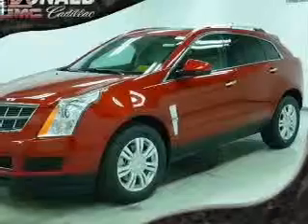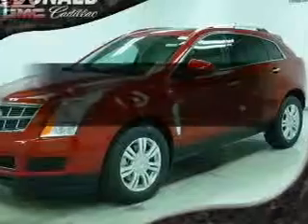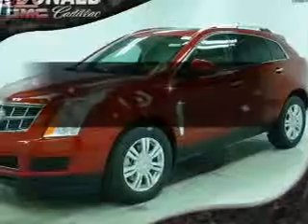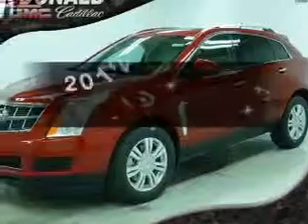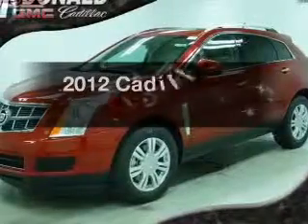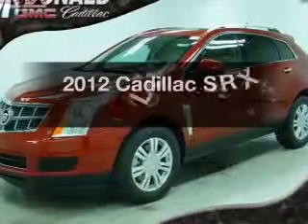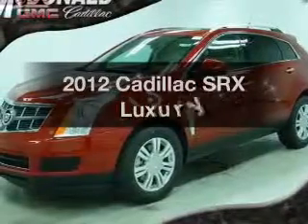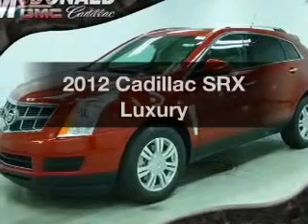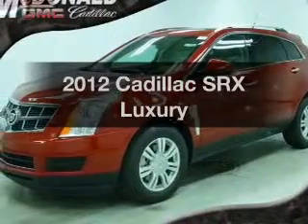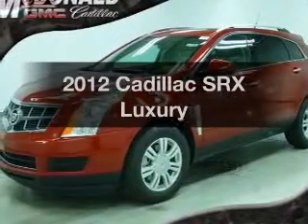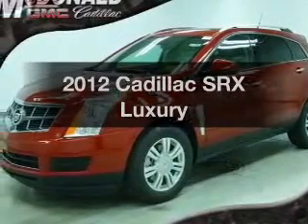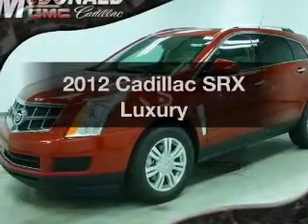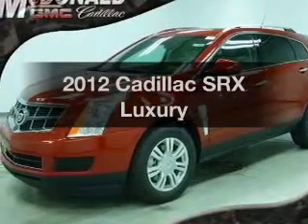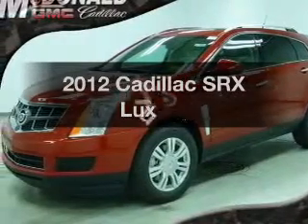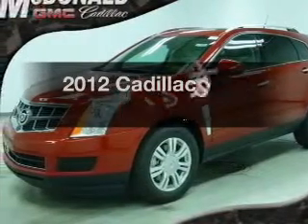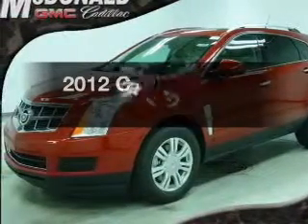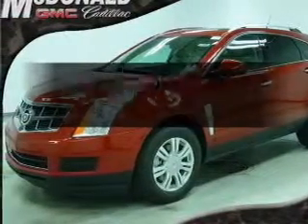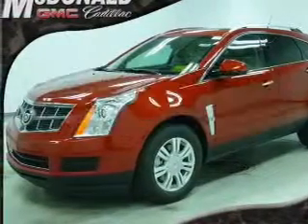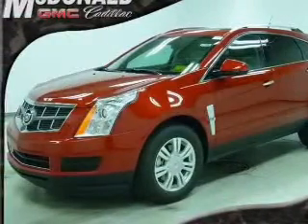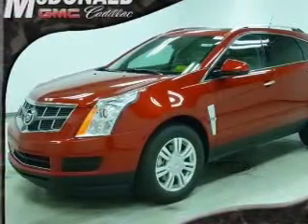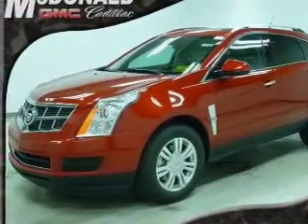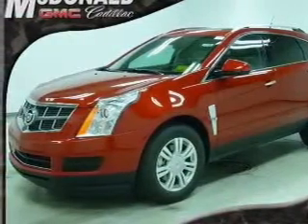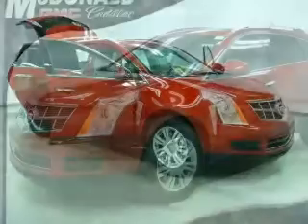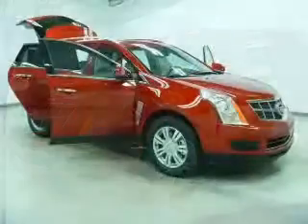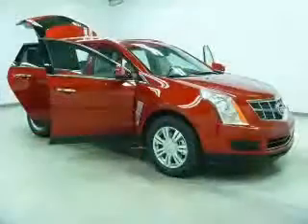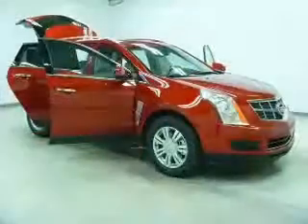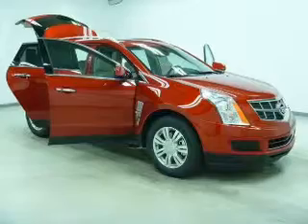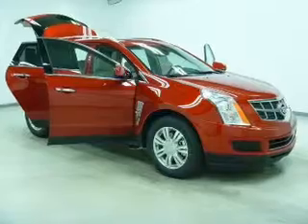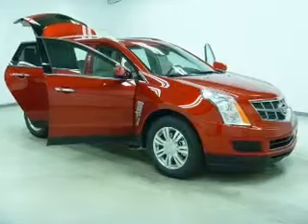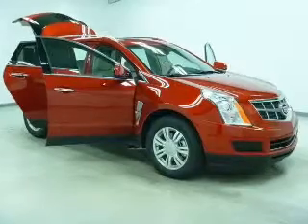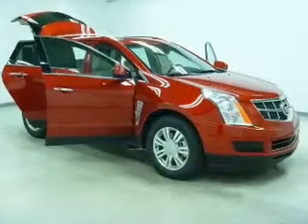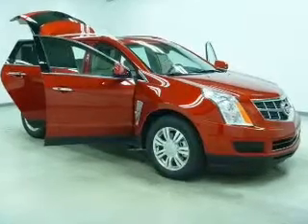Presenting the 2012 Cadillac SRX. Everything you need under one roof with this great vehicle.